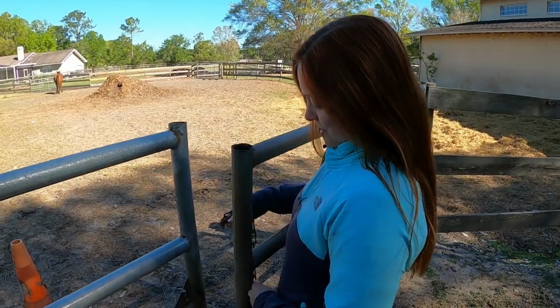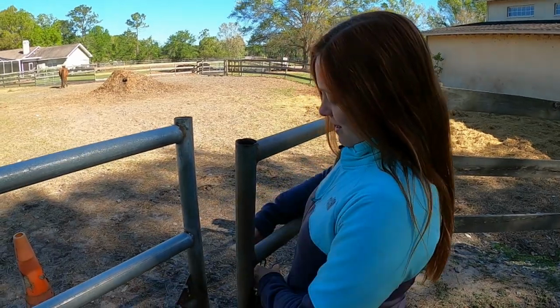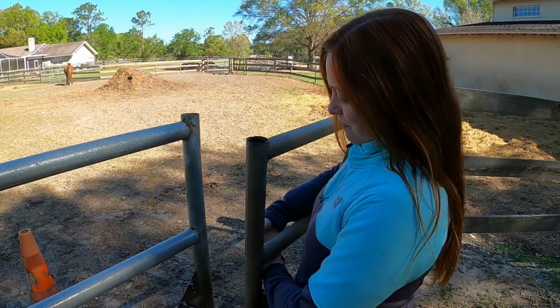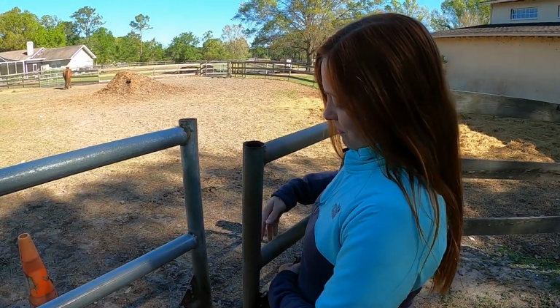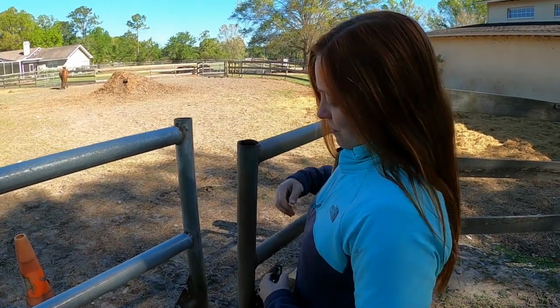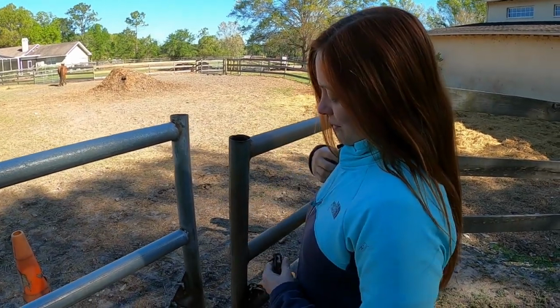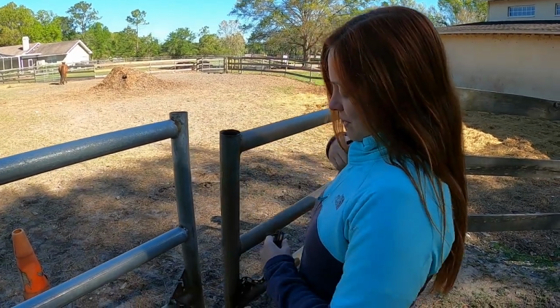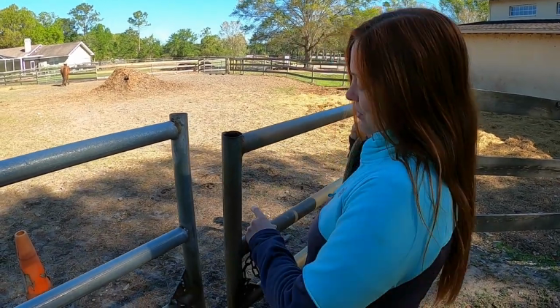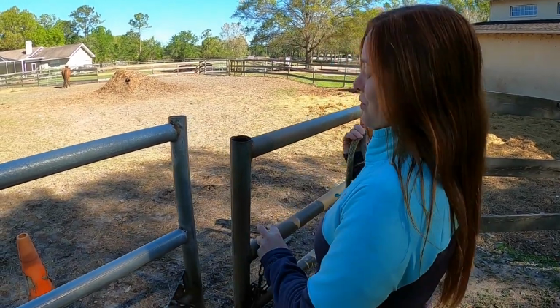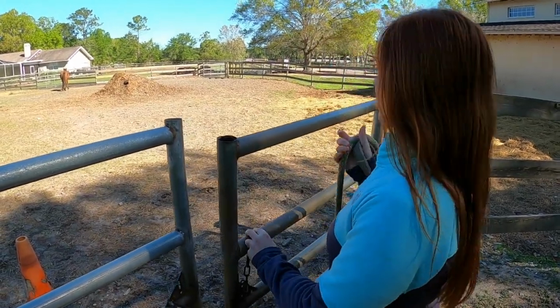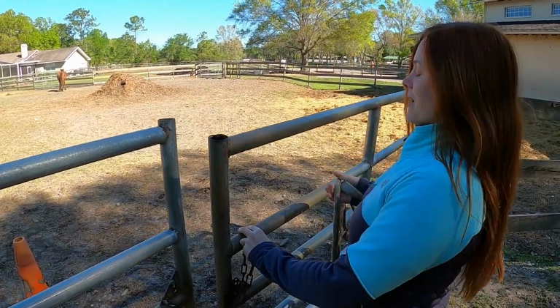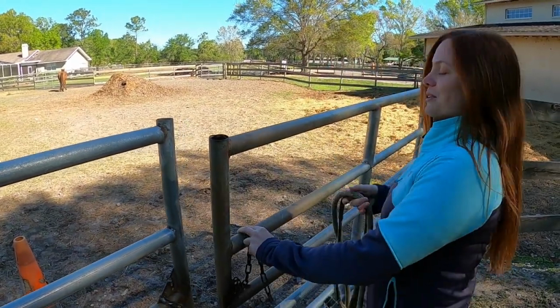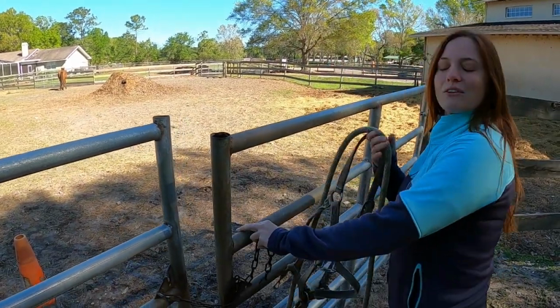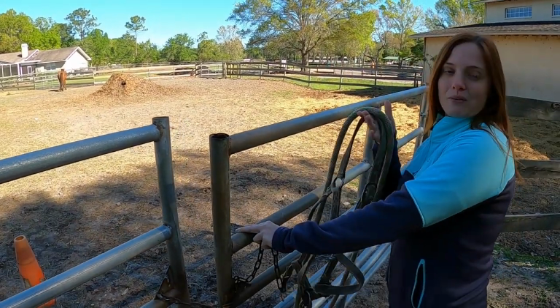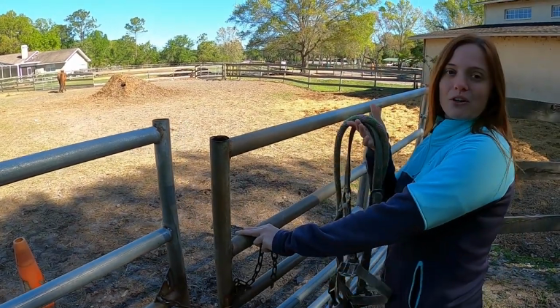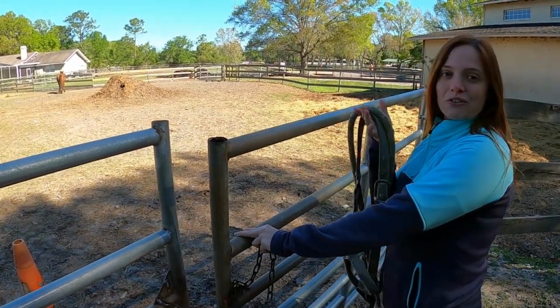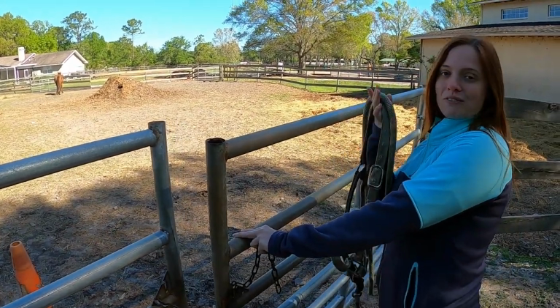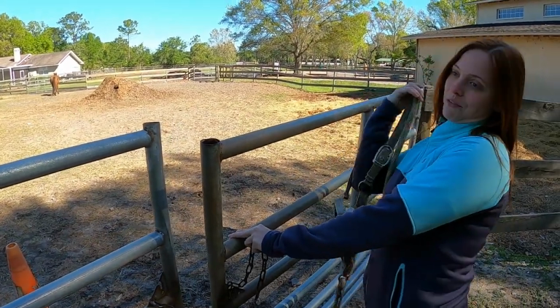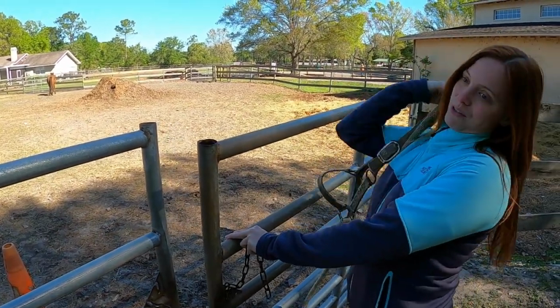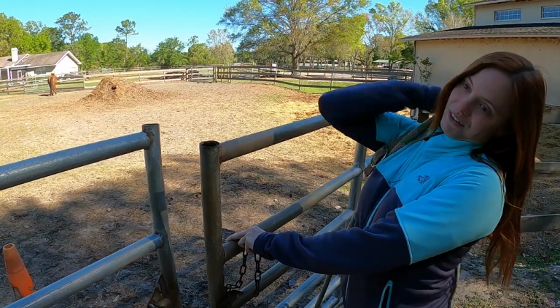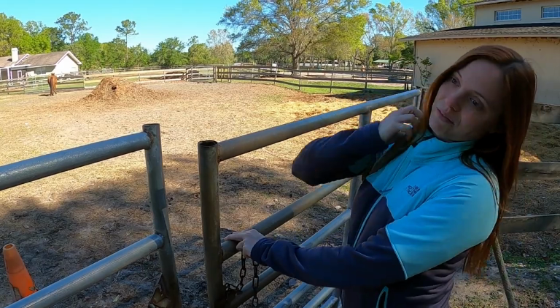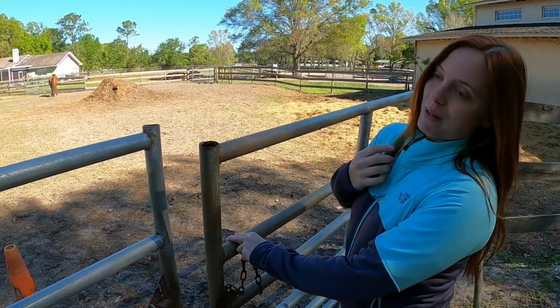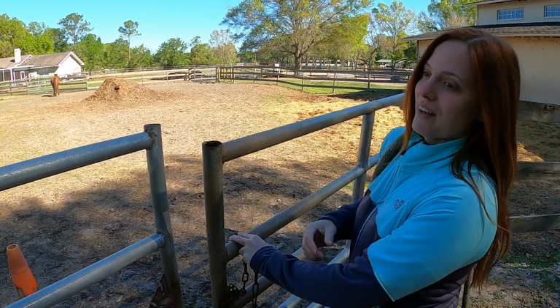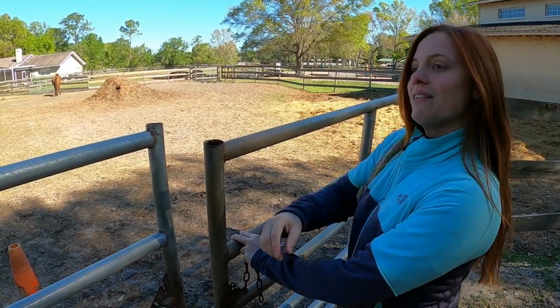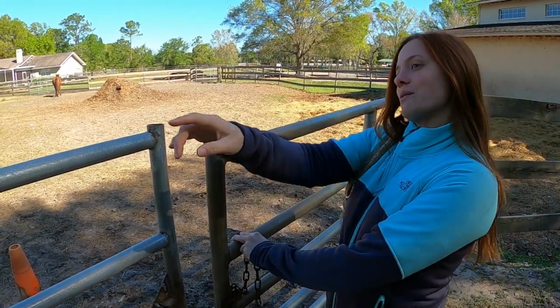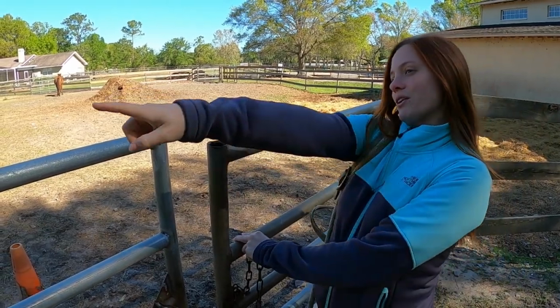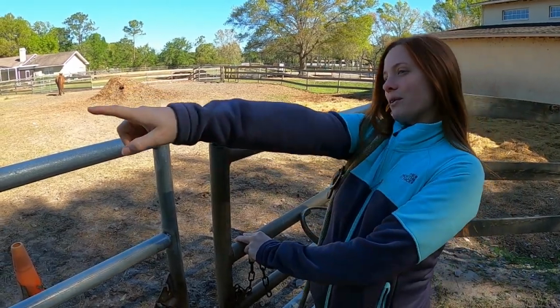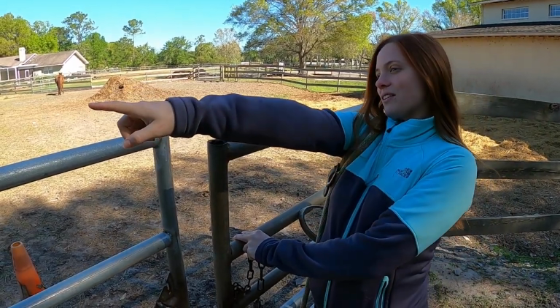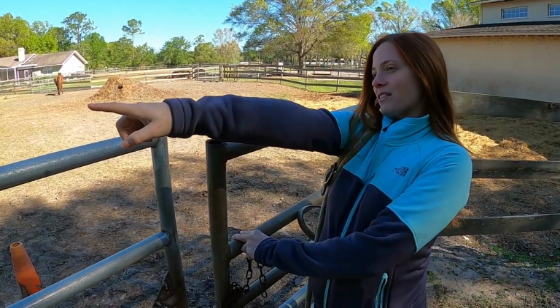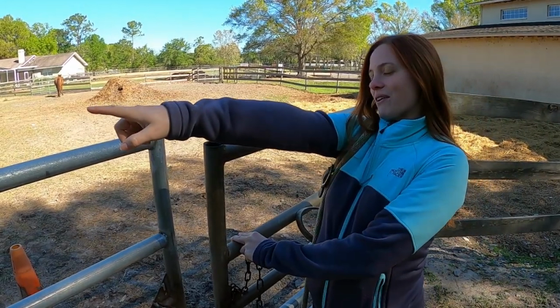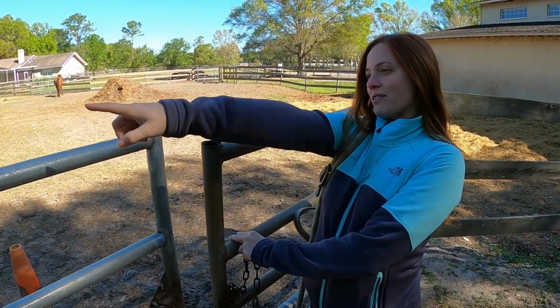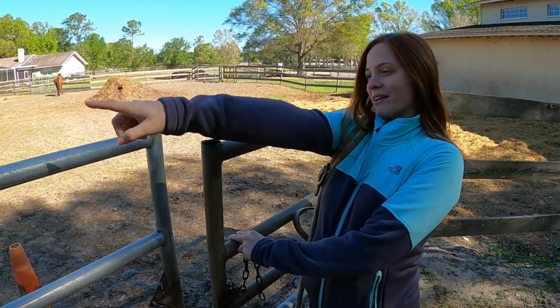First step is to grab your lead rope and your halter if your horse doesn't have one while he's out. And we're going to go and get Sunday right over here.